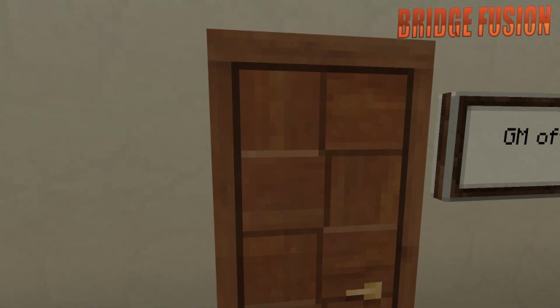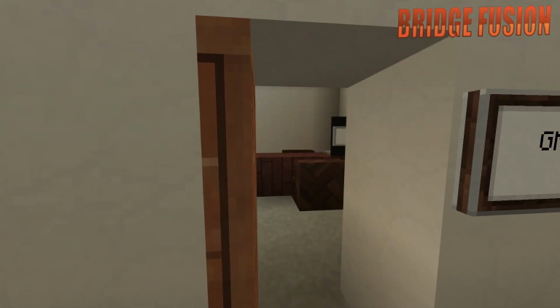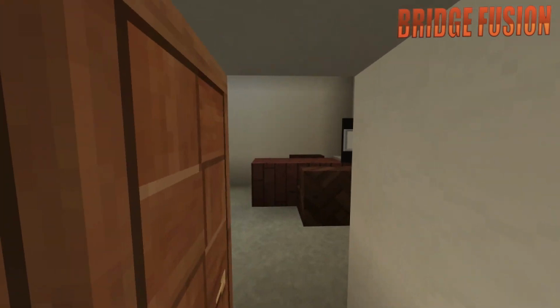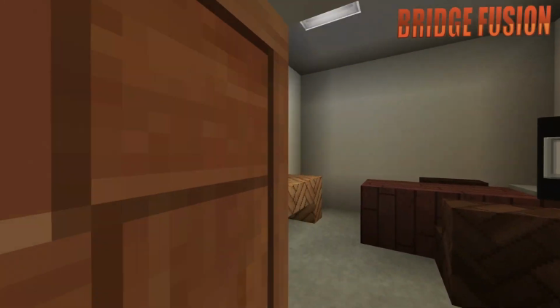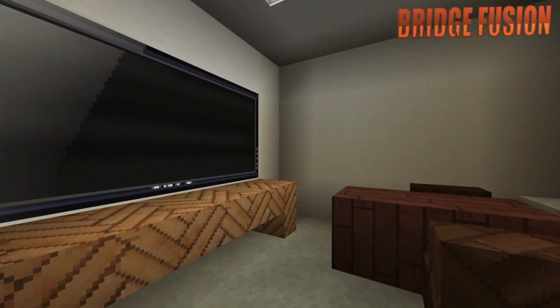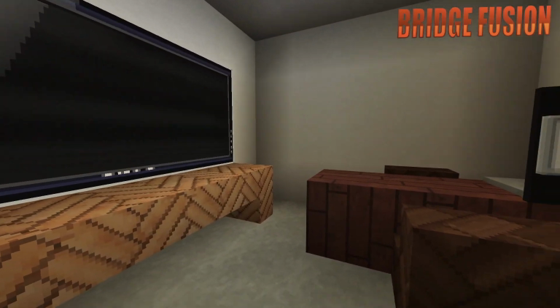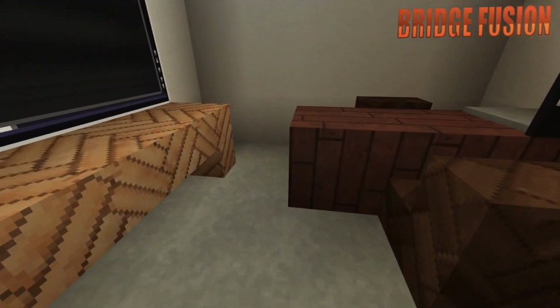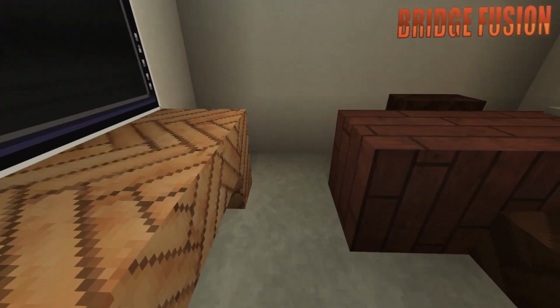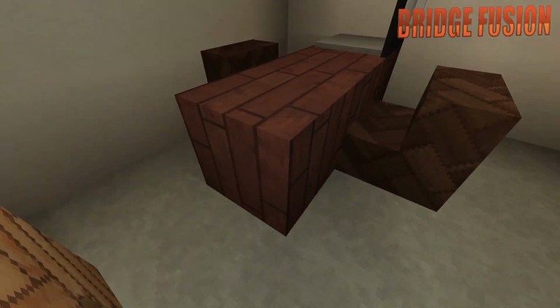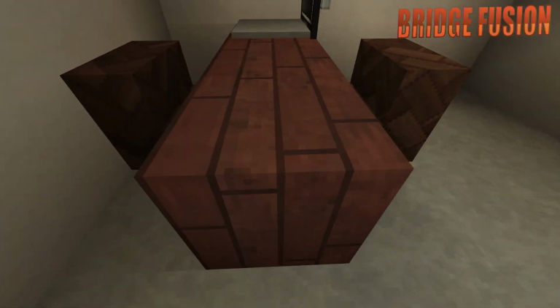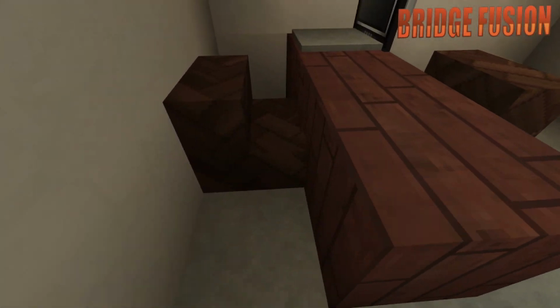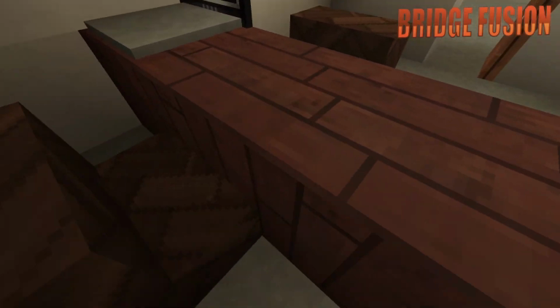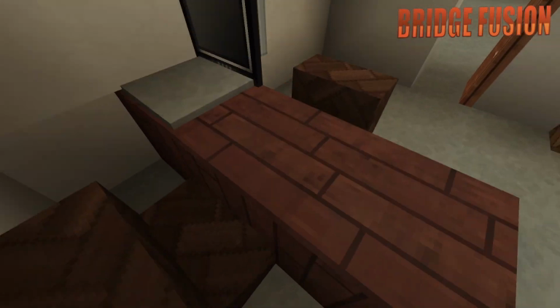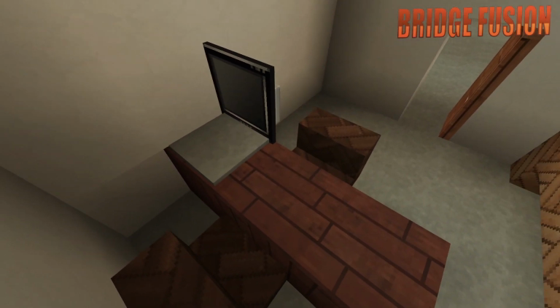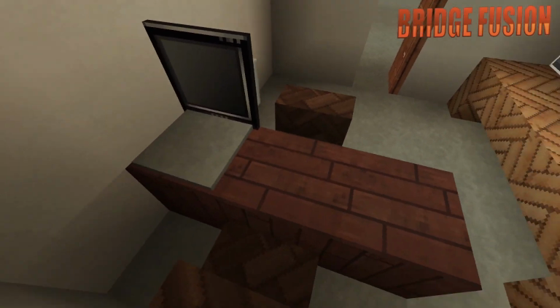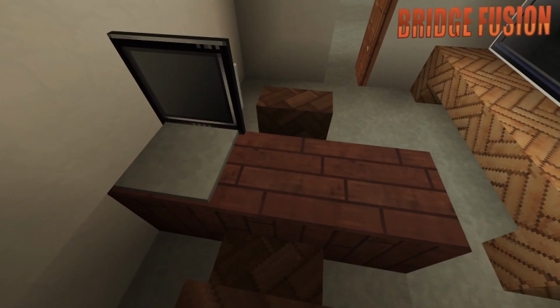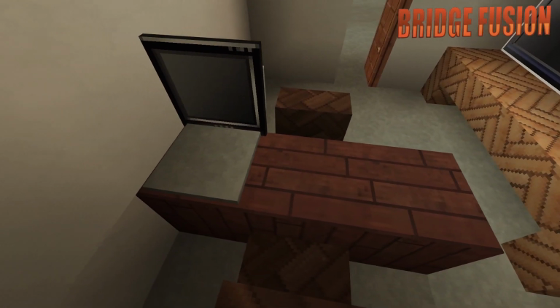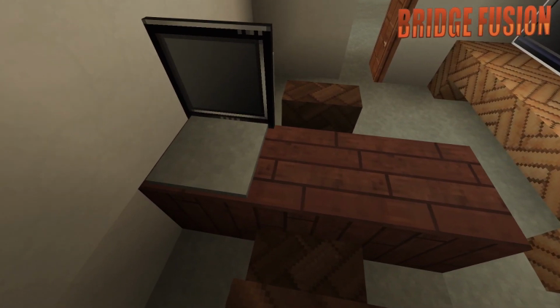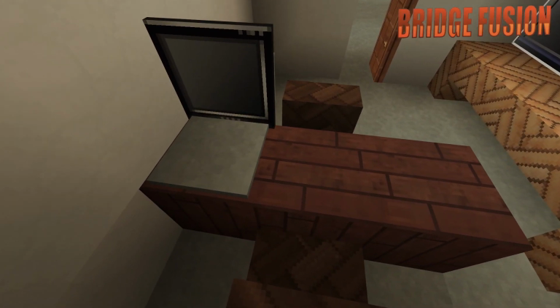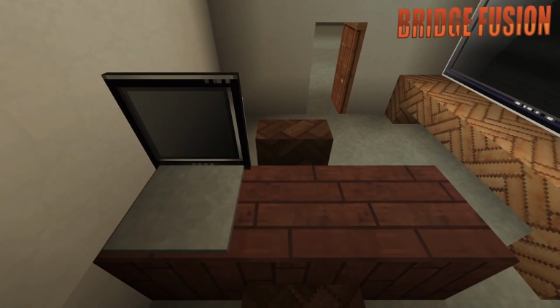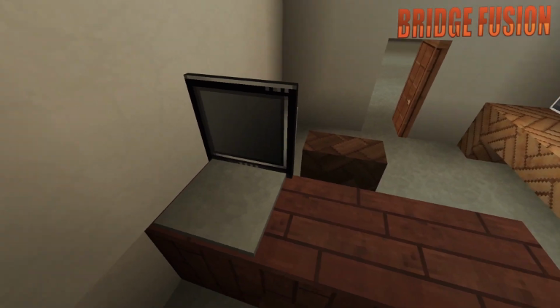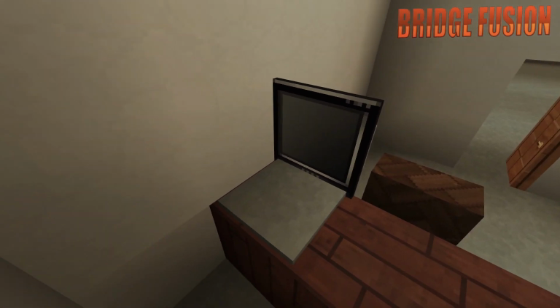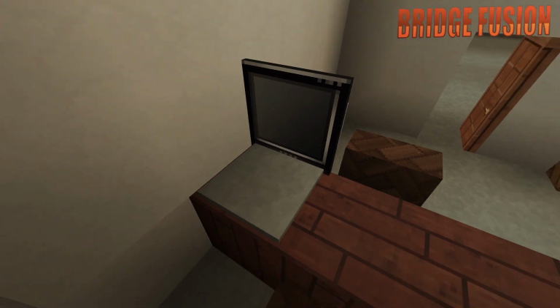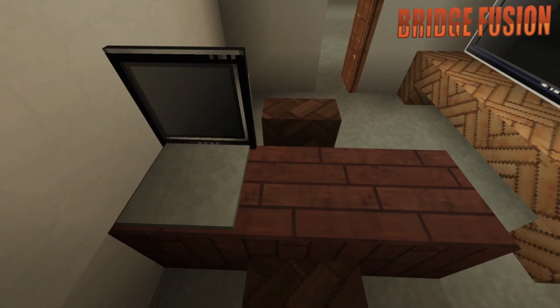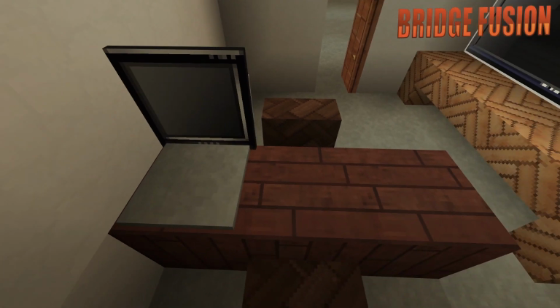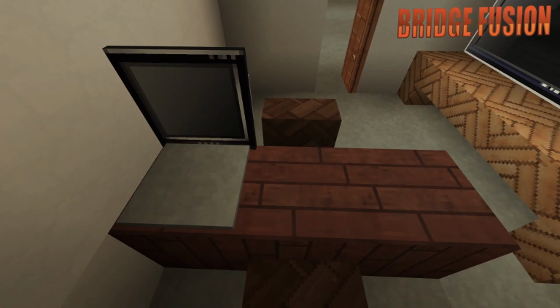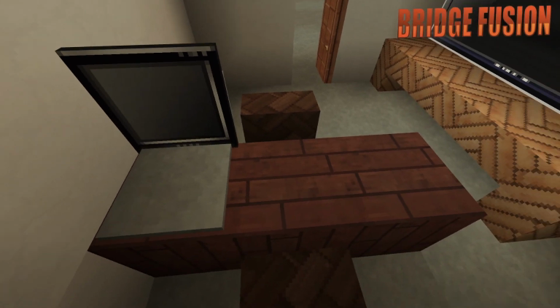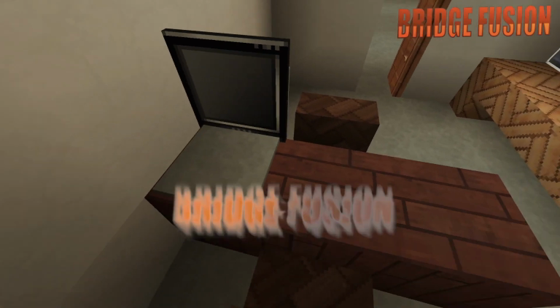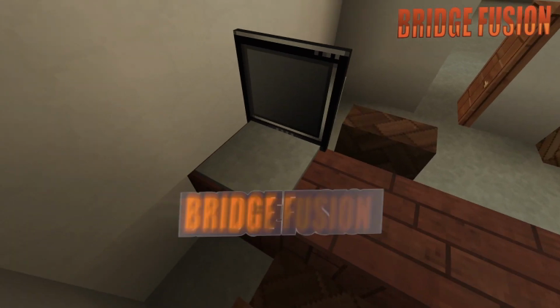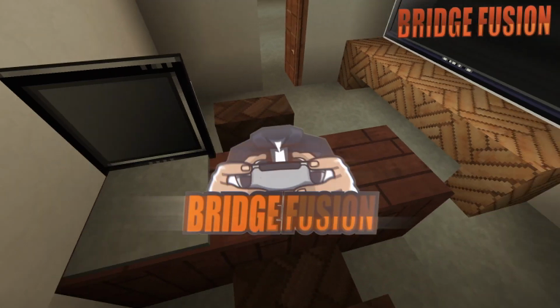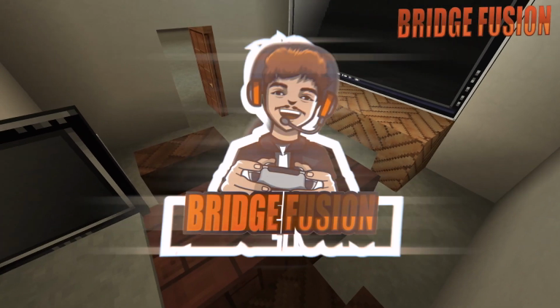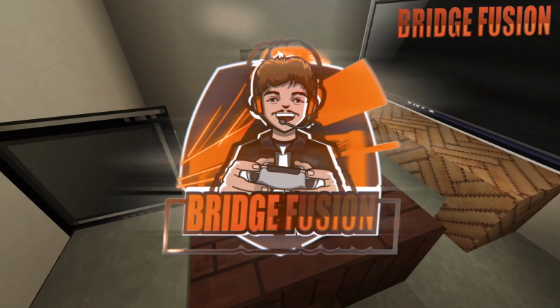Down here we do have the general manager's office, so this is probably where Mr. McMahon would be sat. He's got his own little desk and his computer.